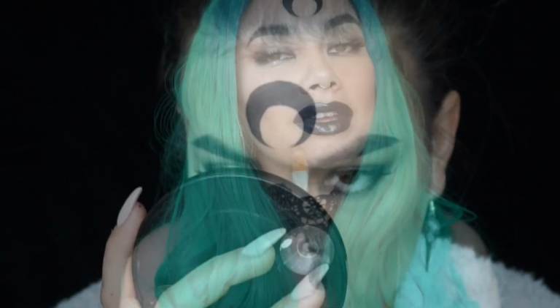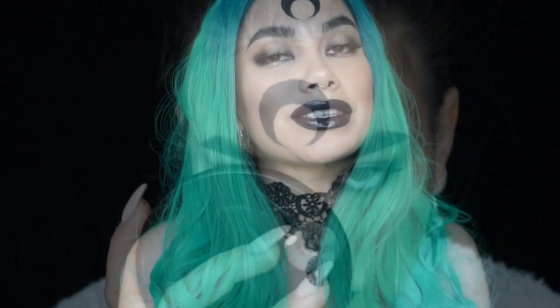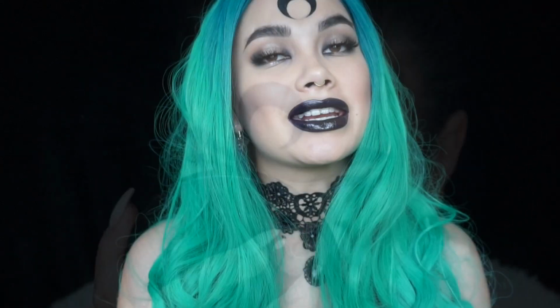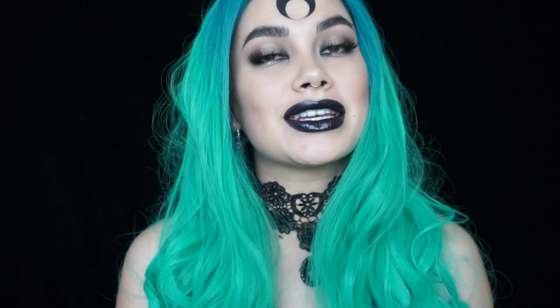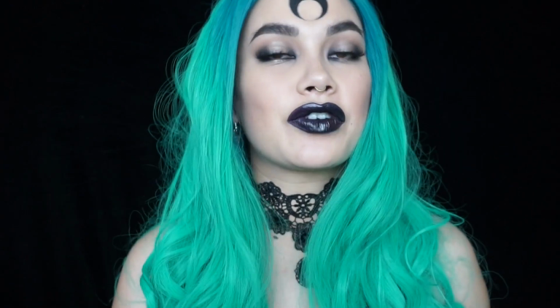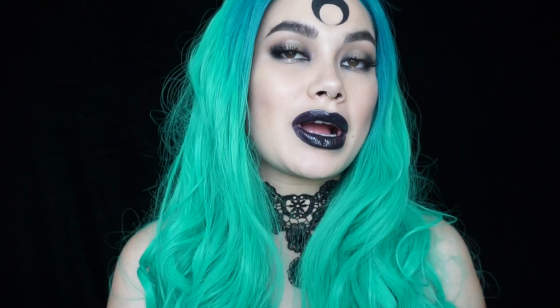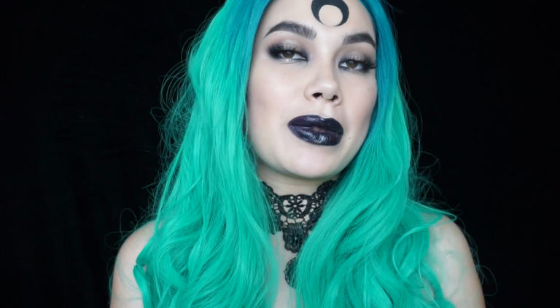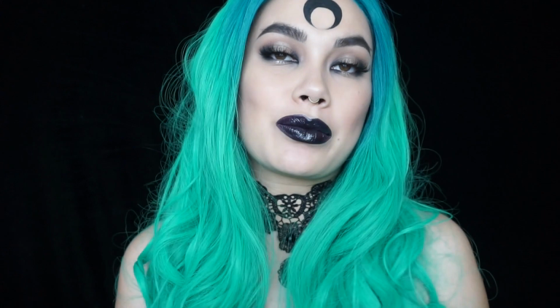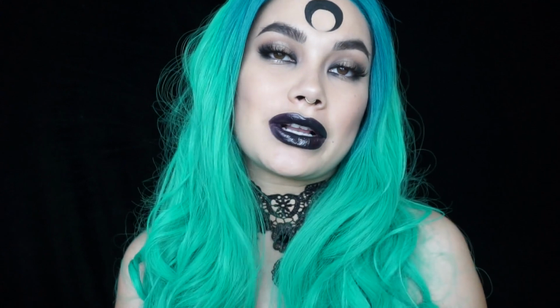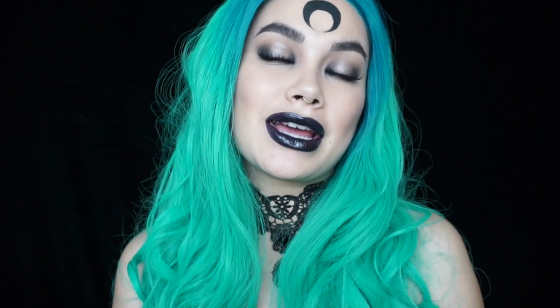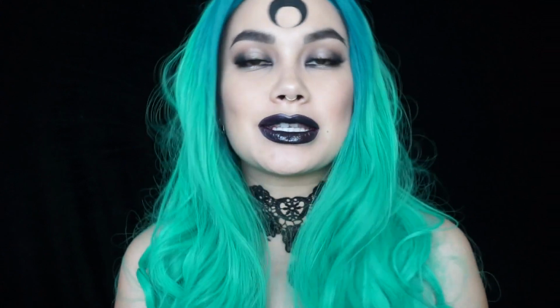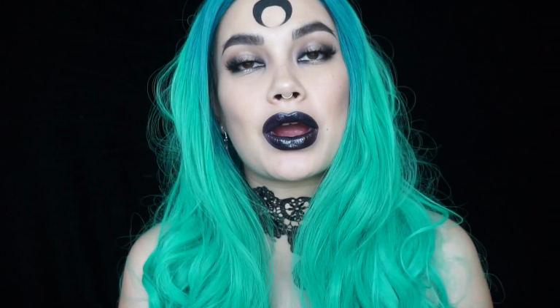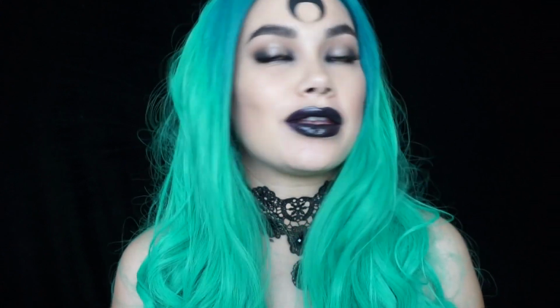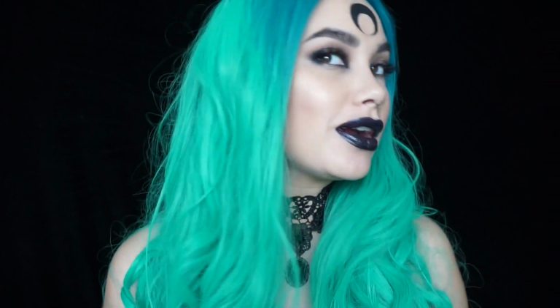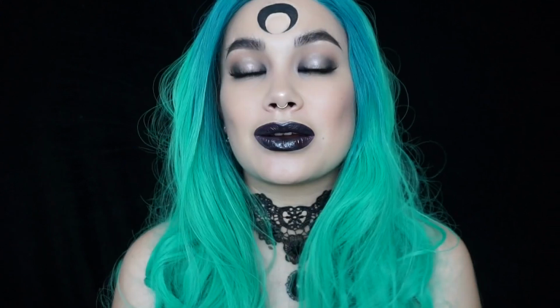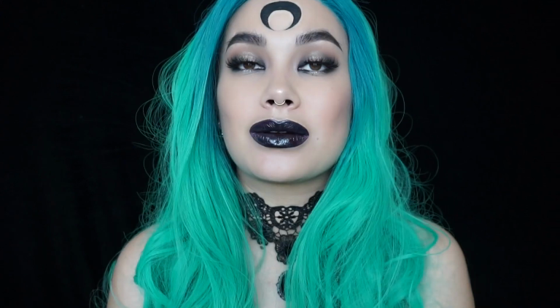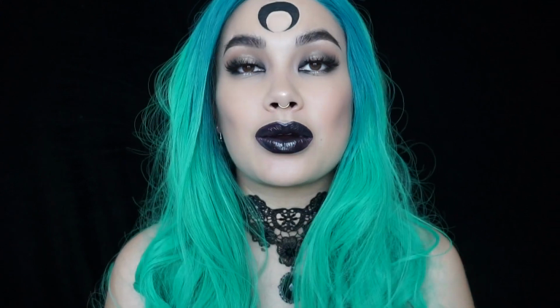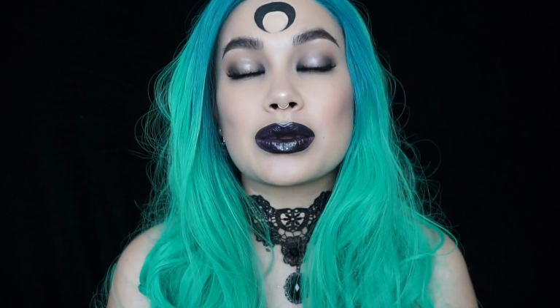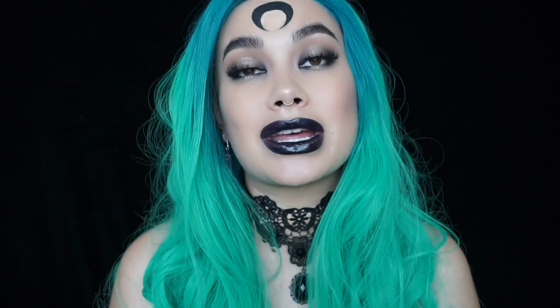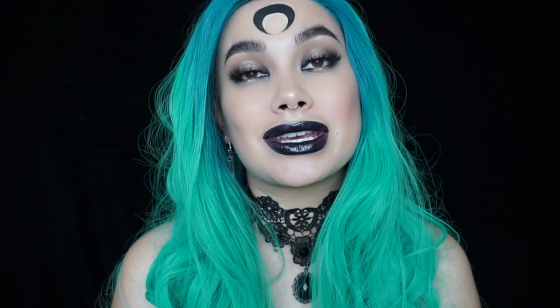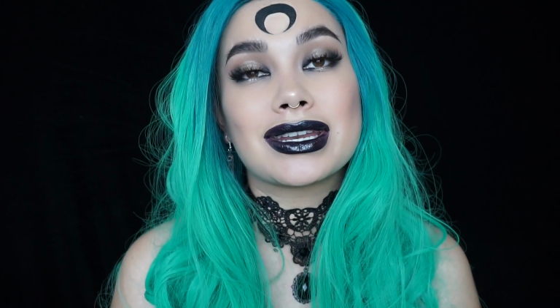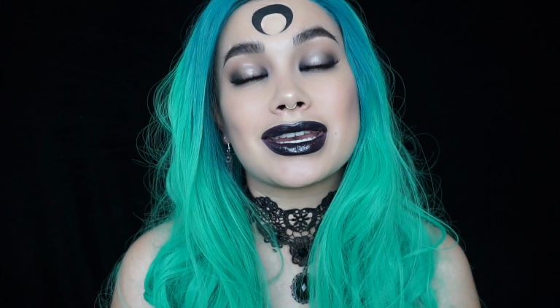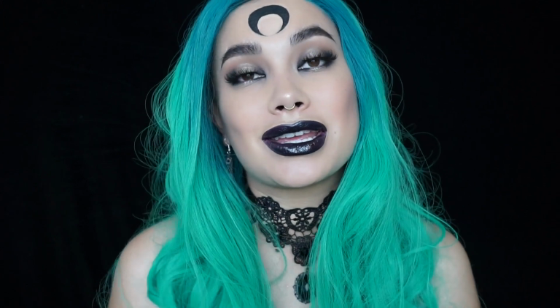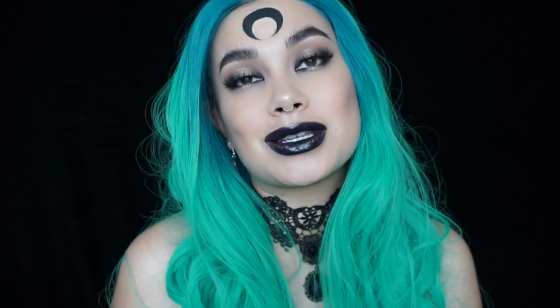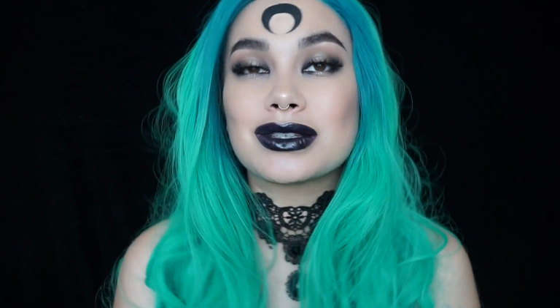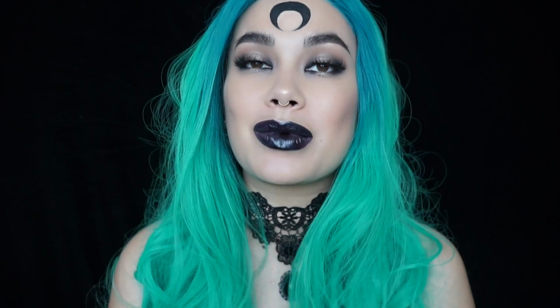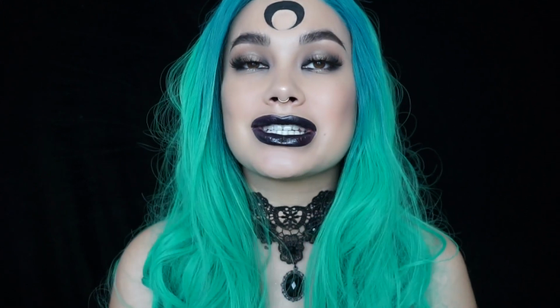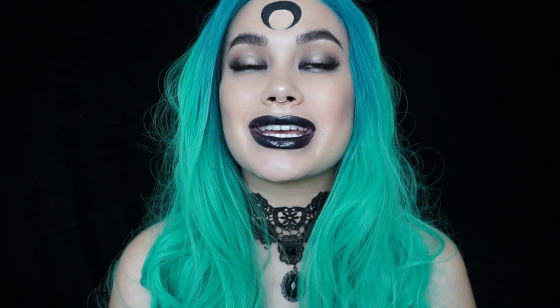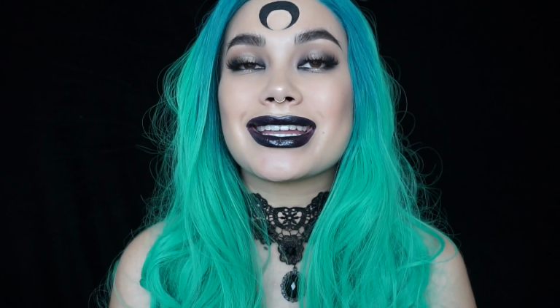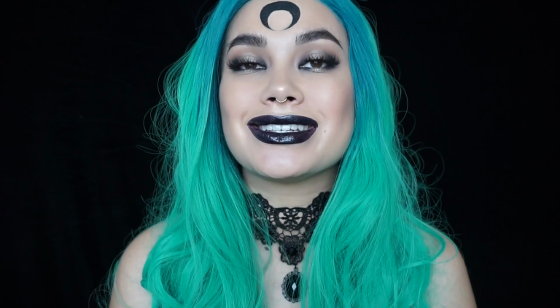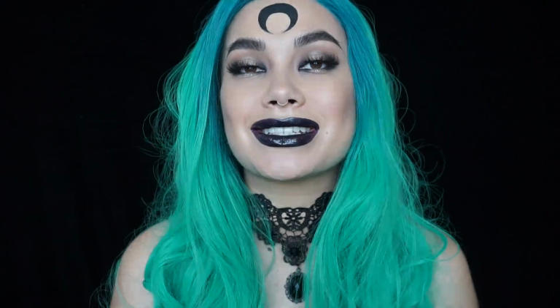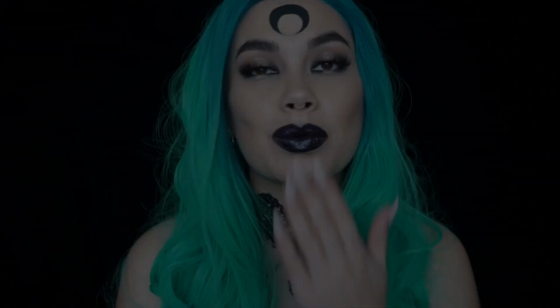That is it for my black moon client-inspired look. I hope you liked it - thank you so much for watching and see you next time.